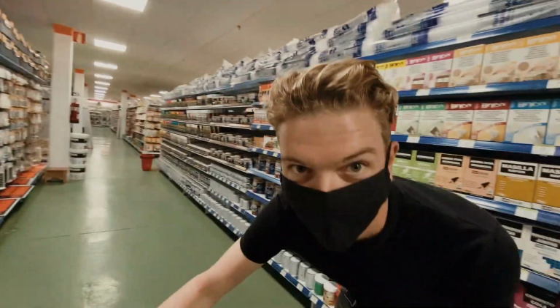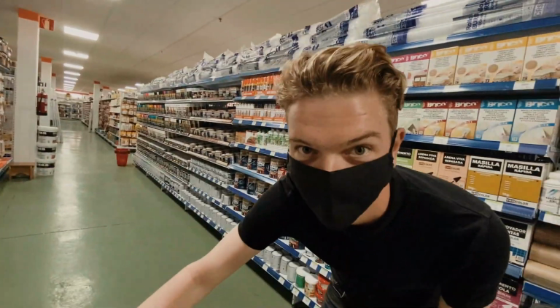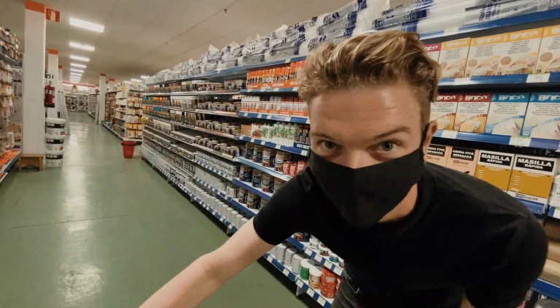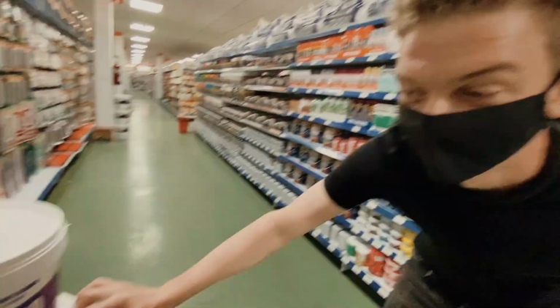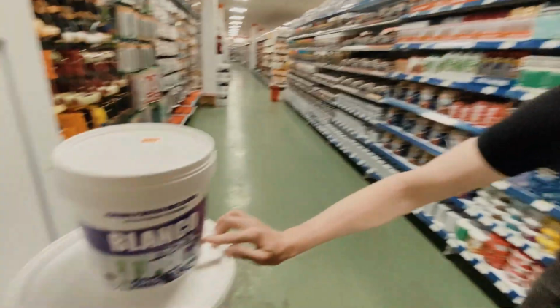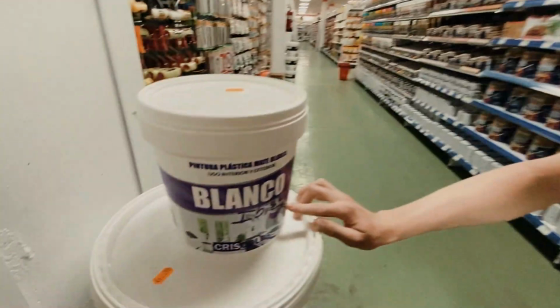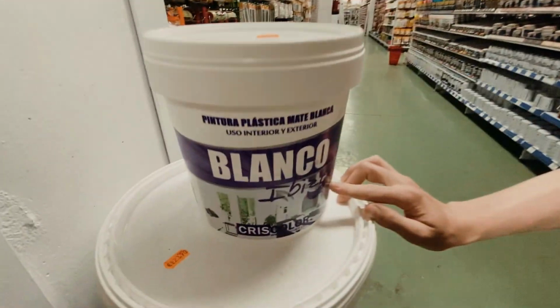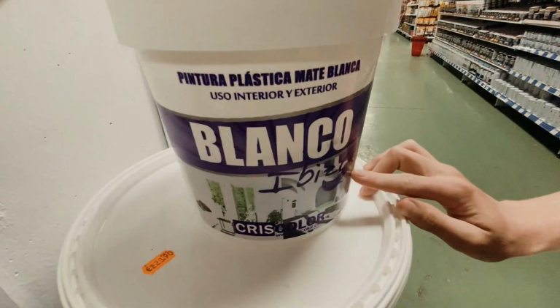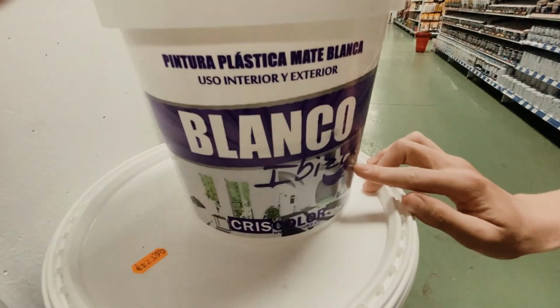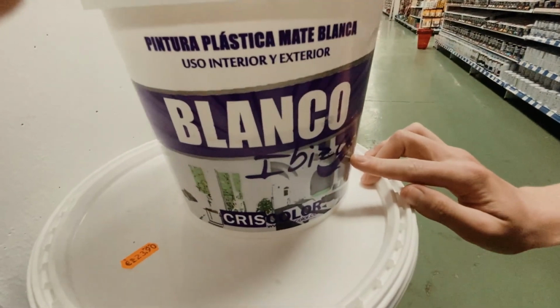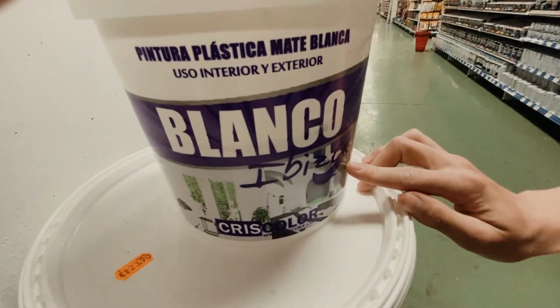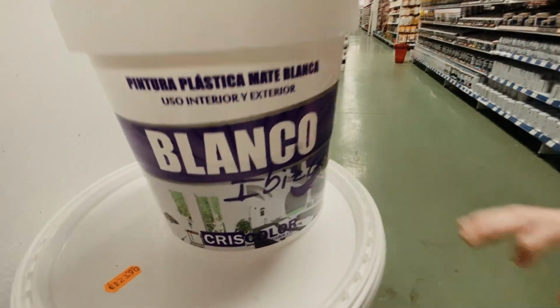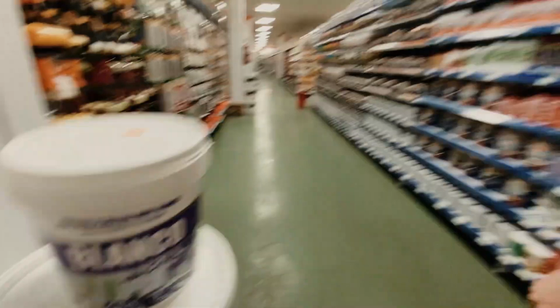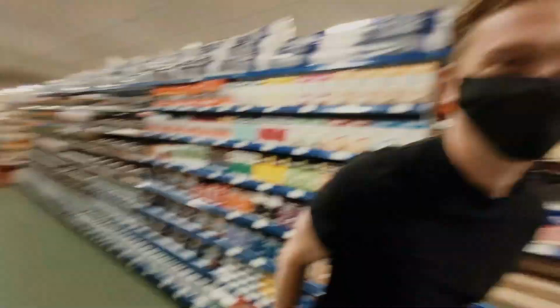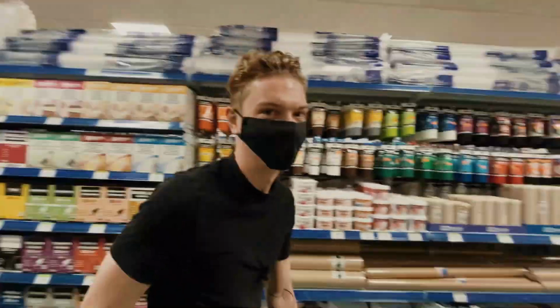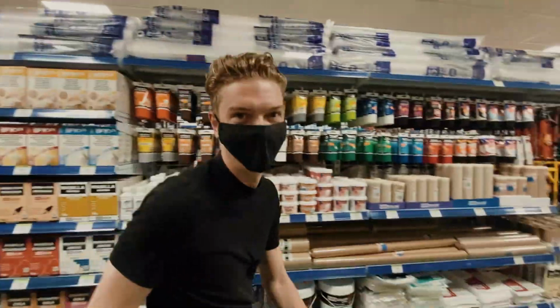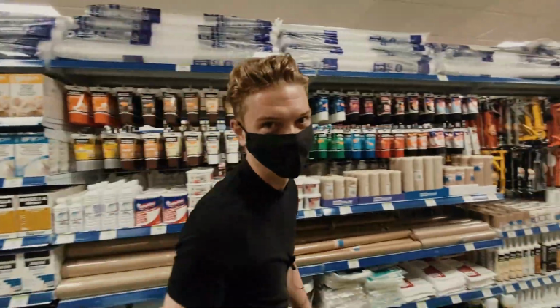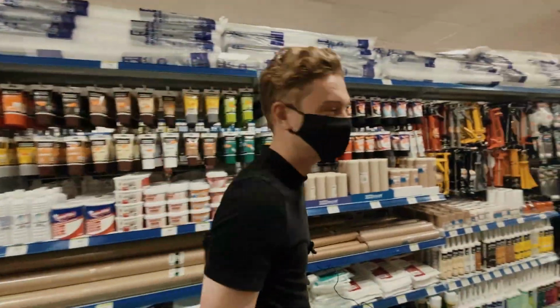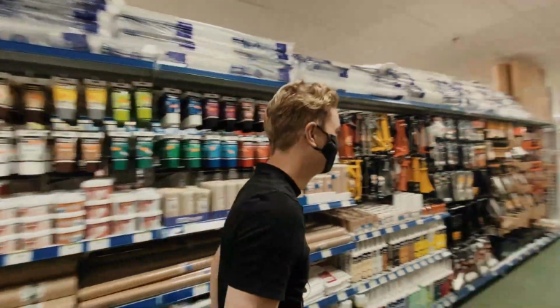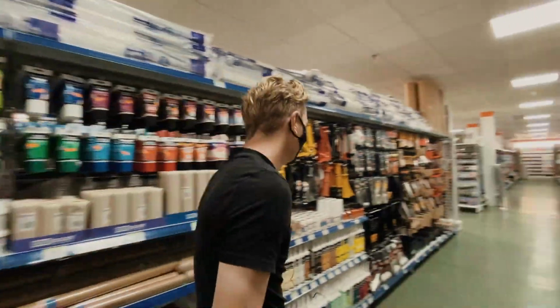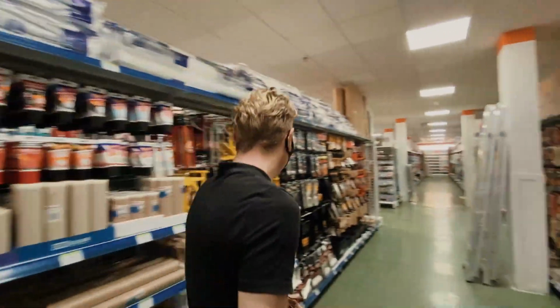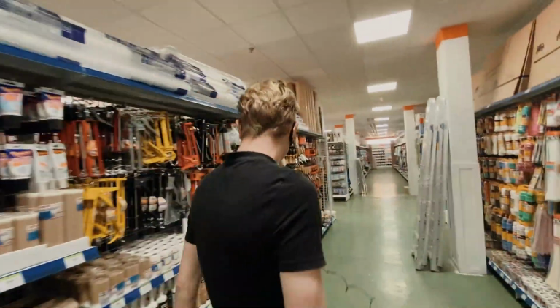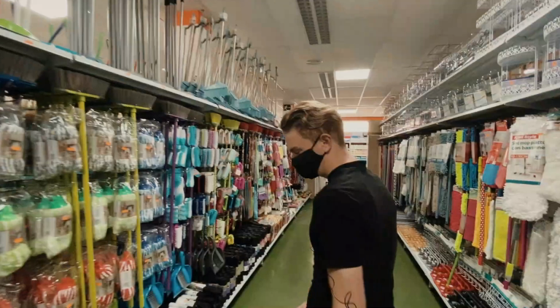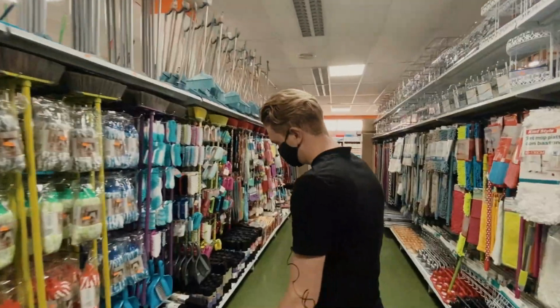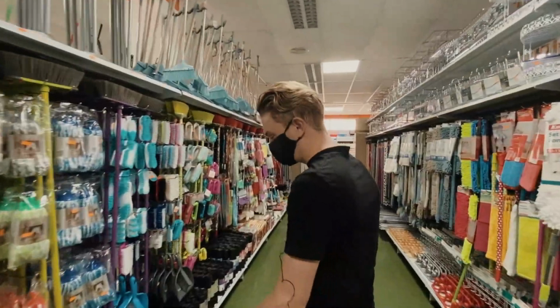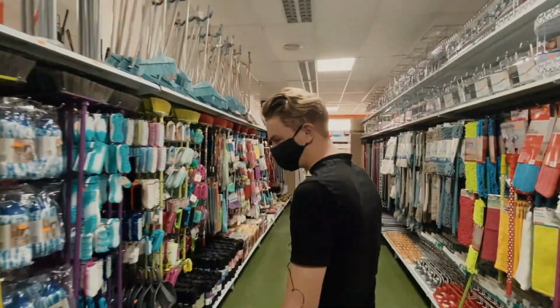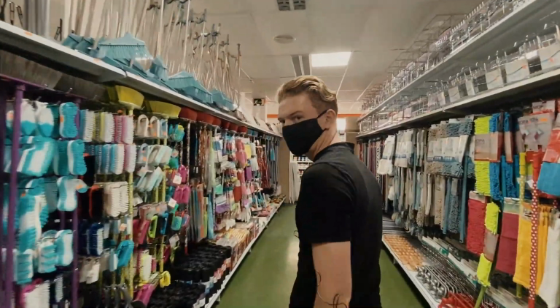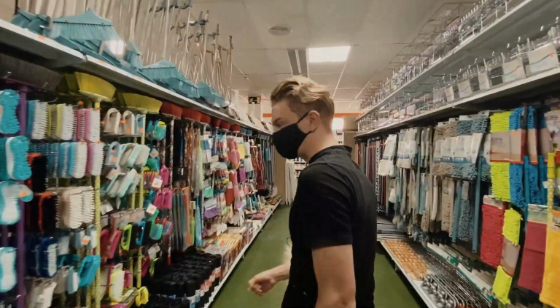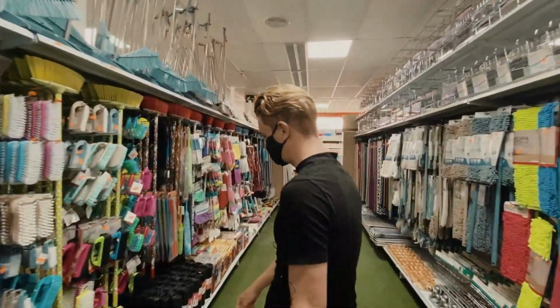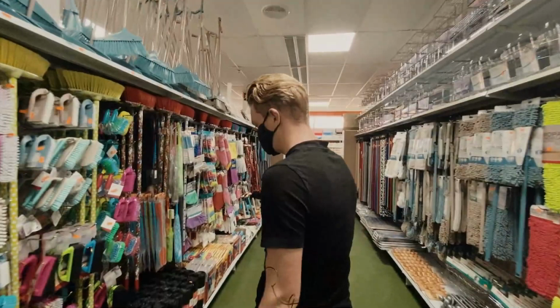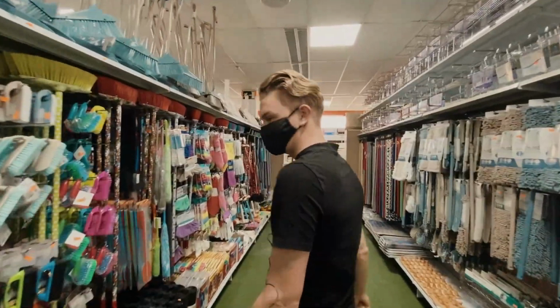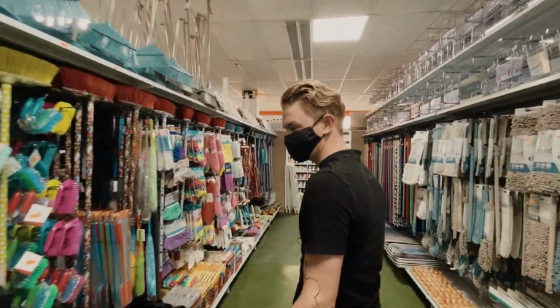Ibiza paint — it's got to be up there. Too useful, these things. Too sensible.